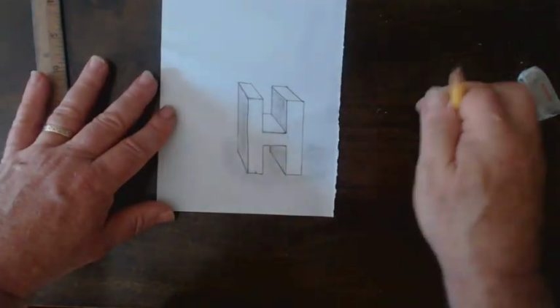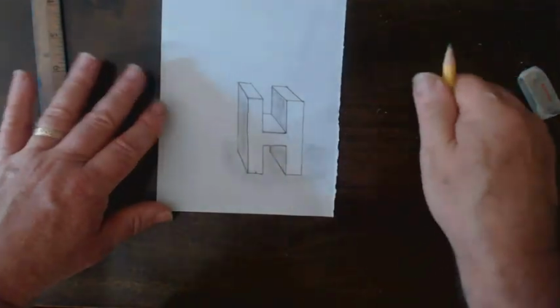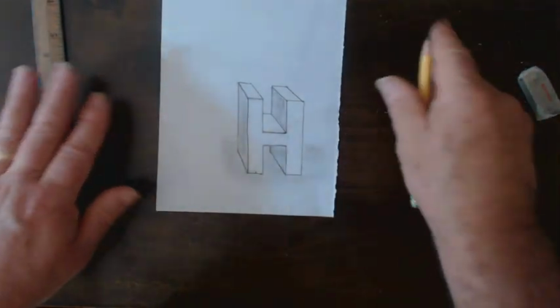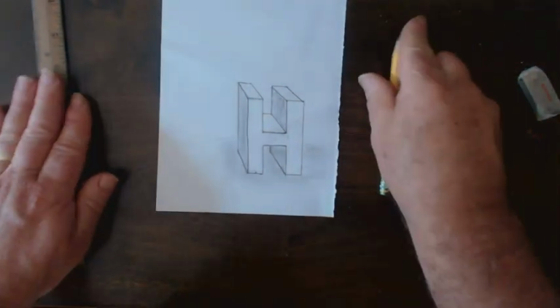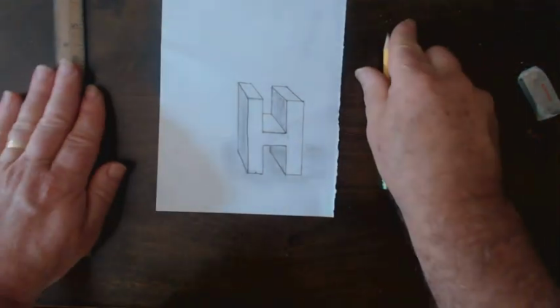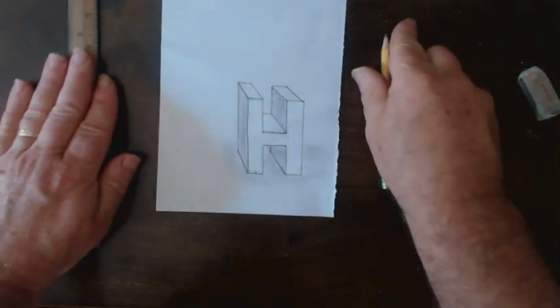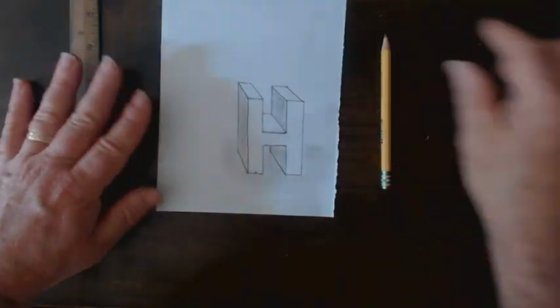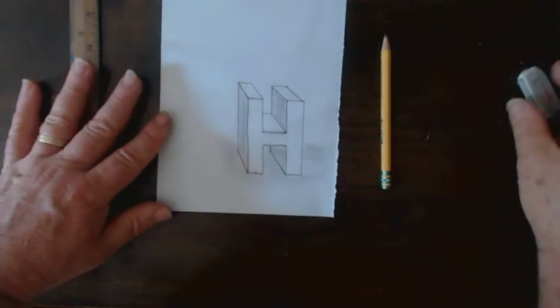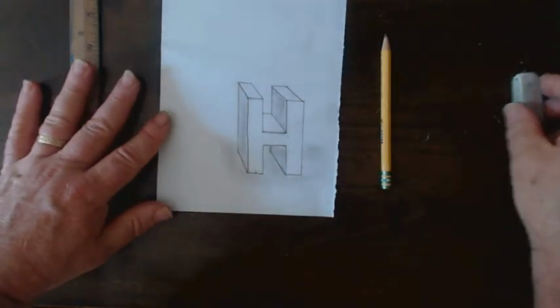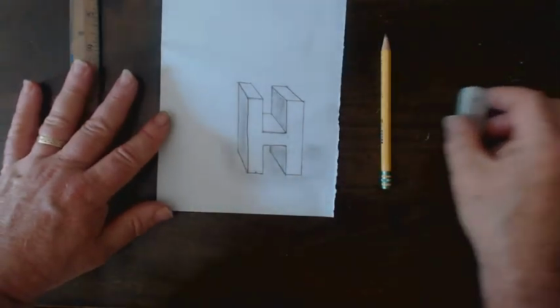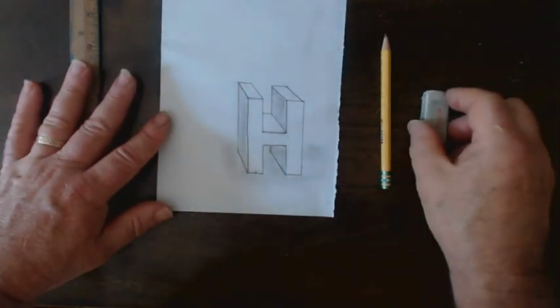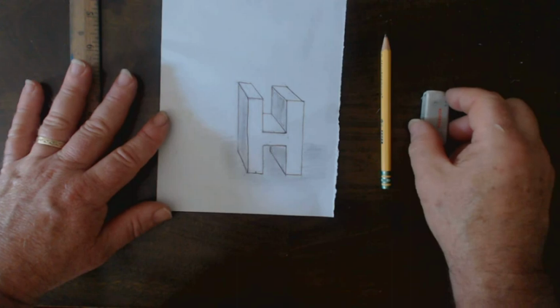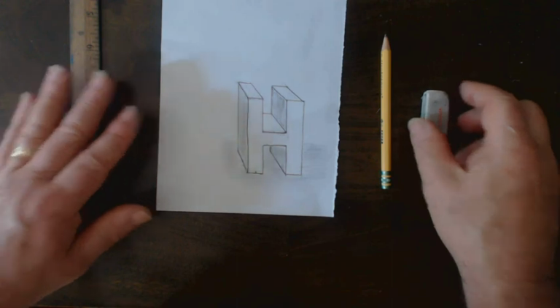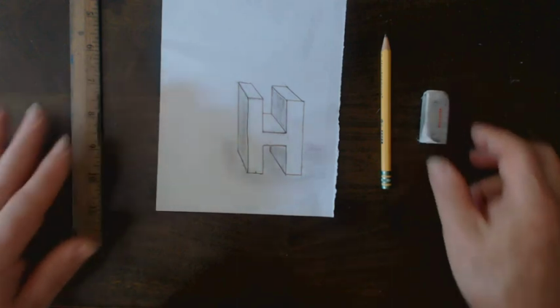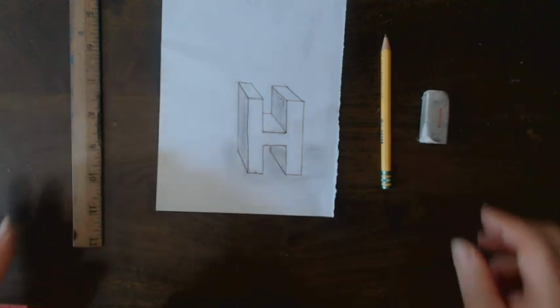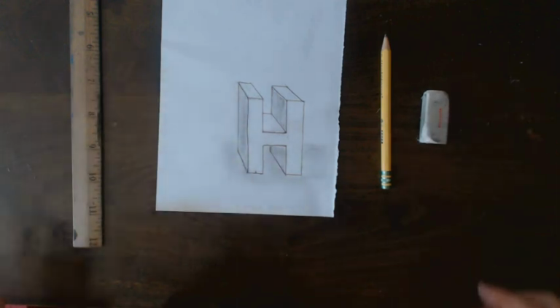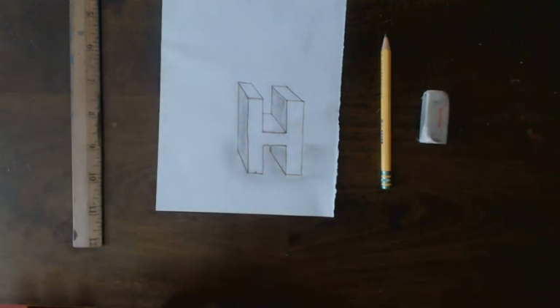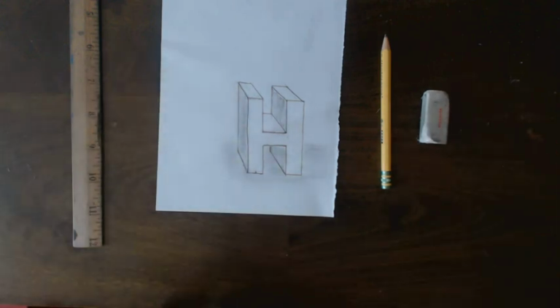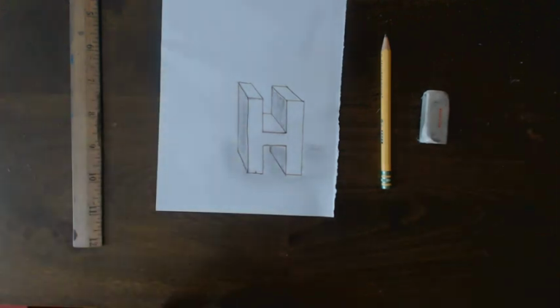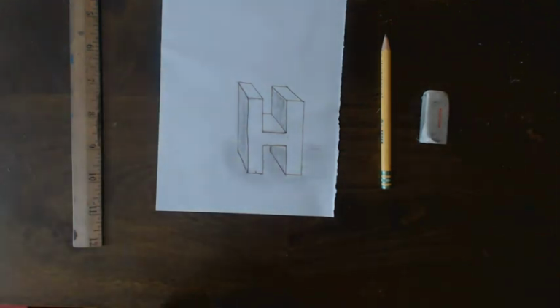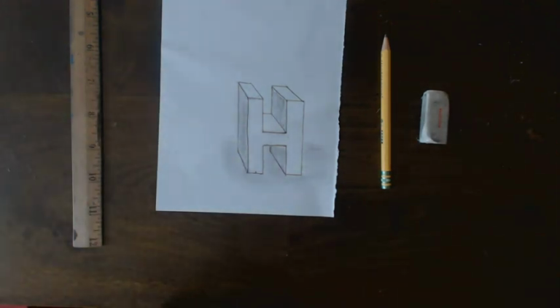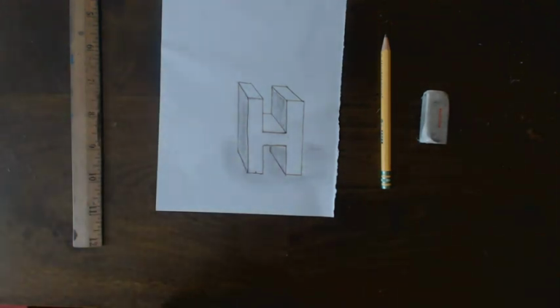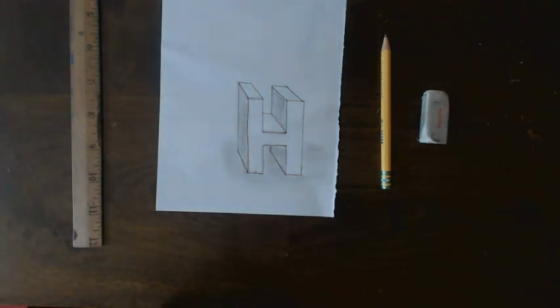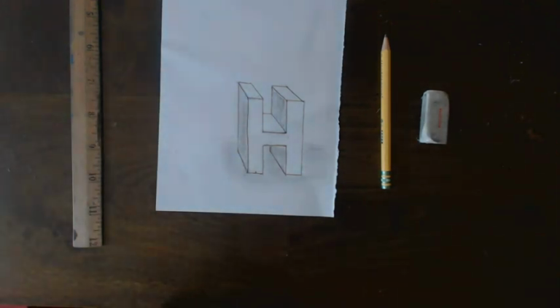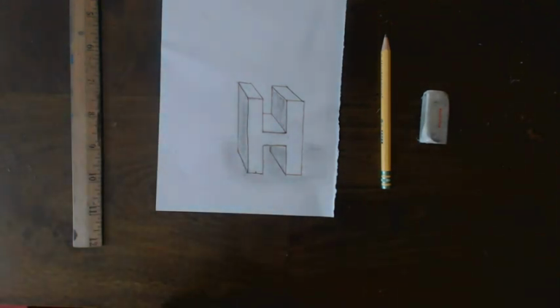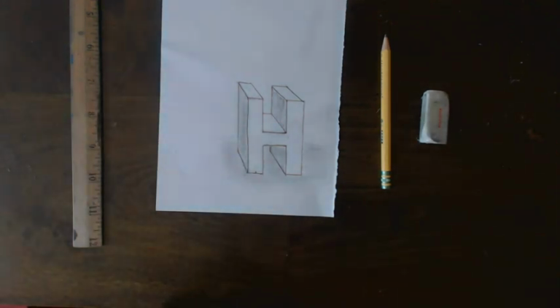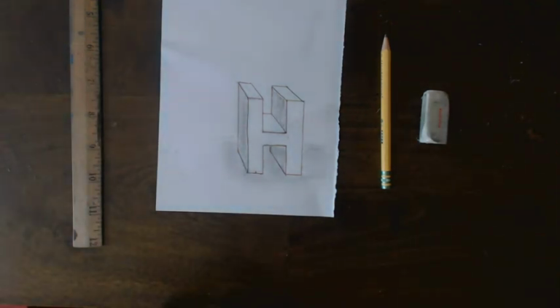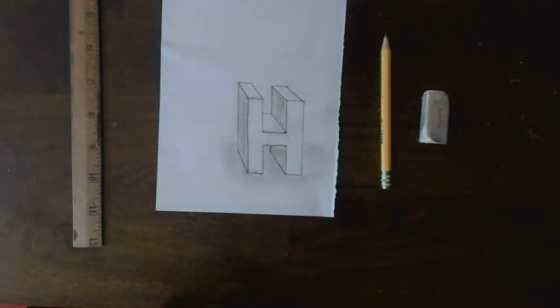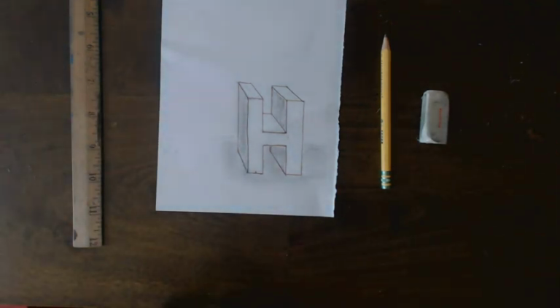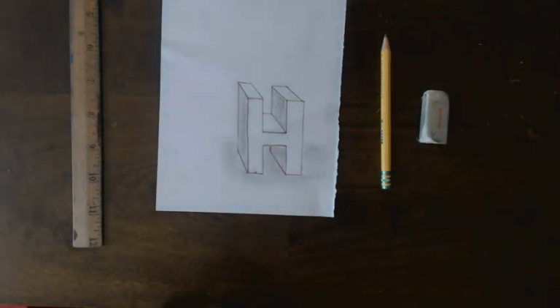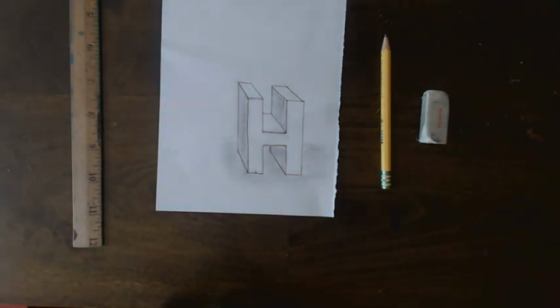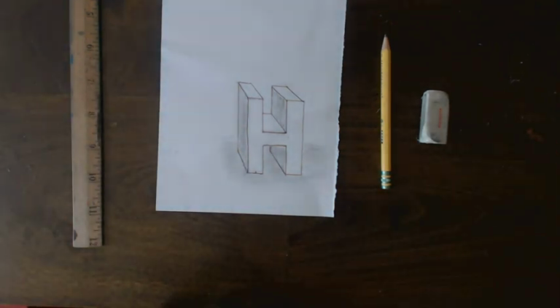And there we go — one letter H. Hello, hello. Enjoy!